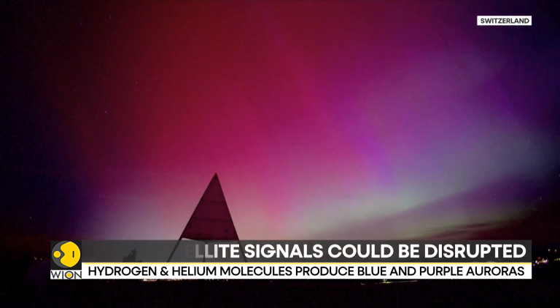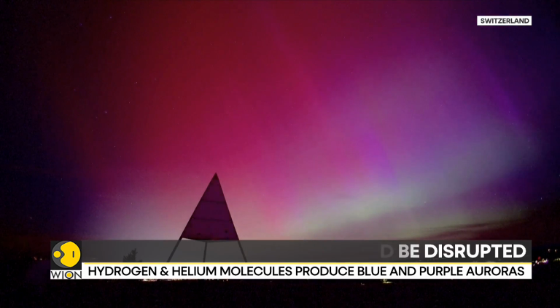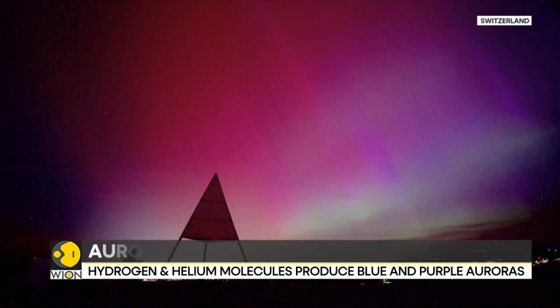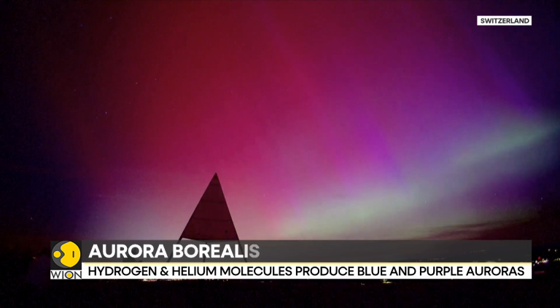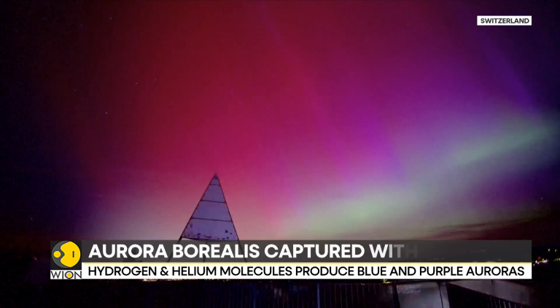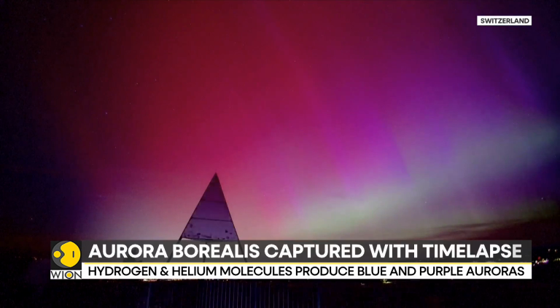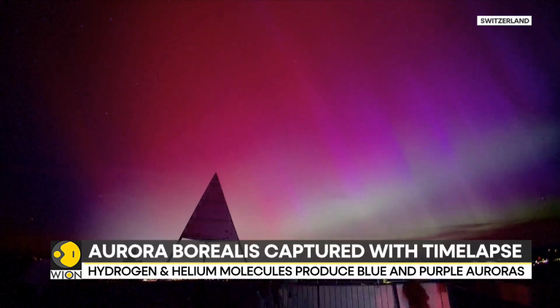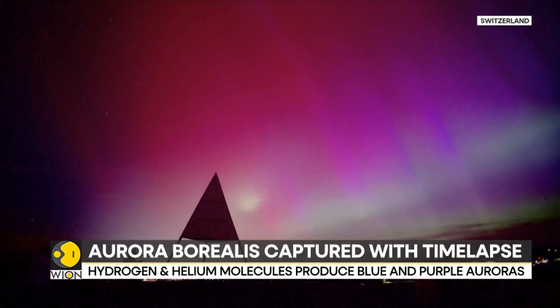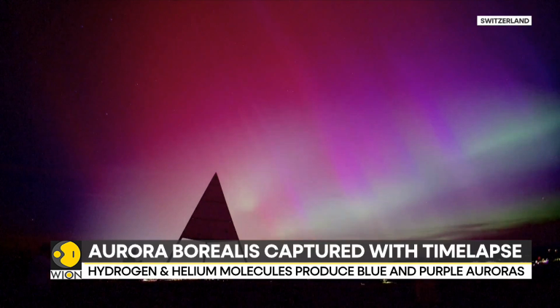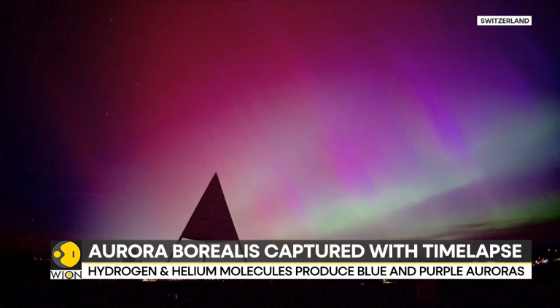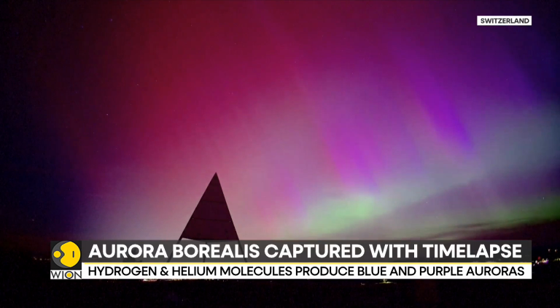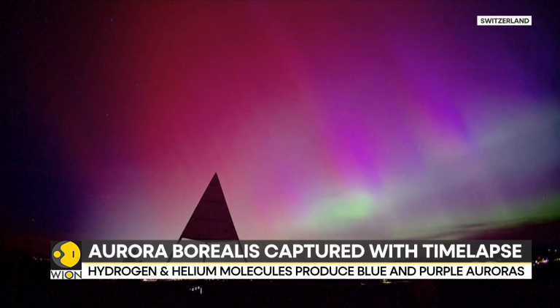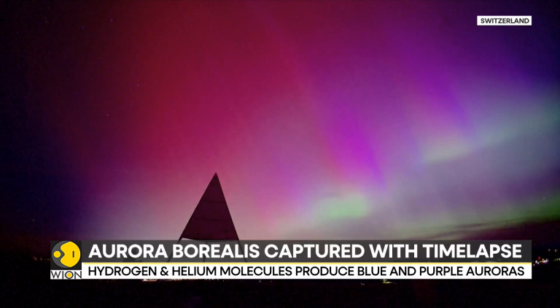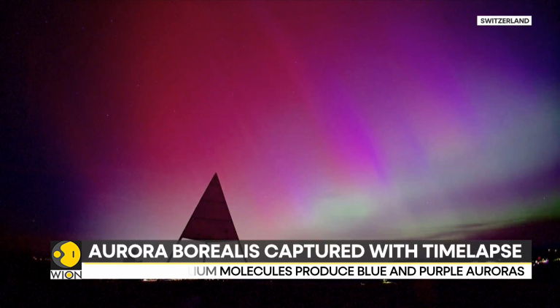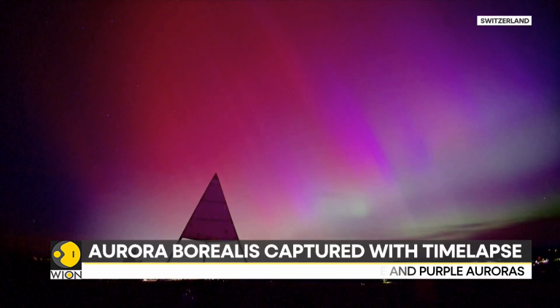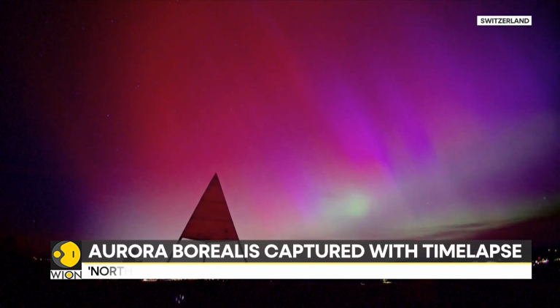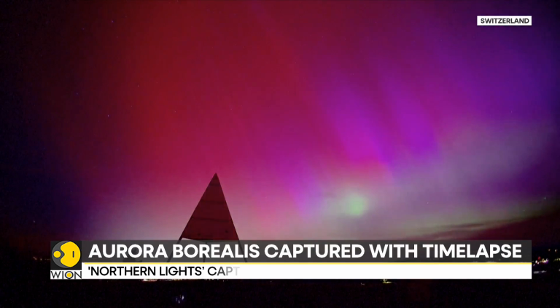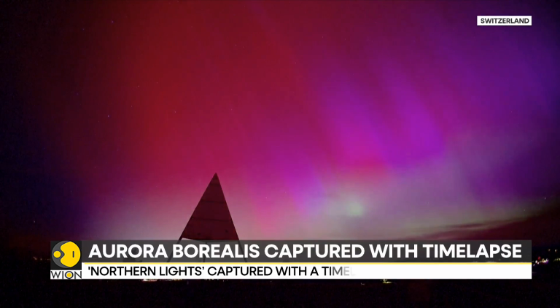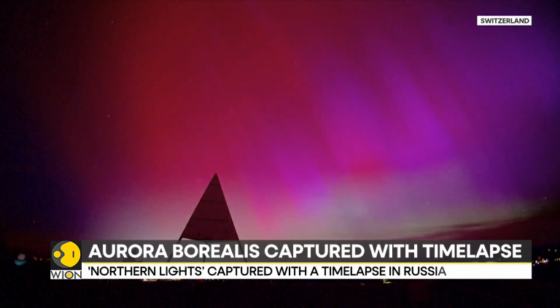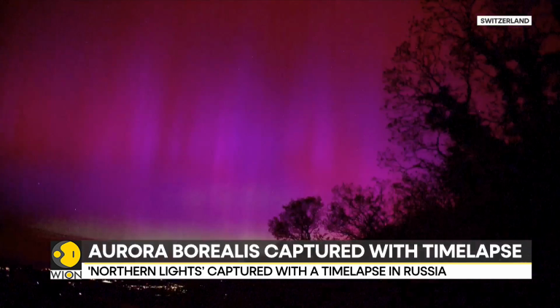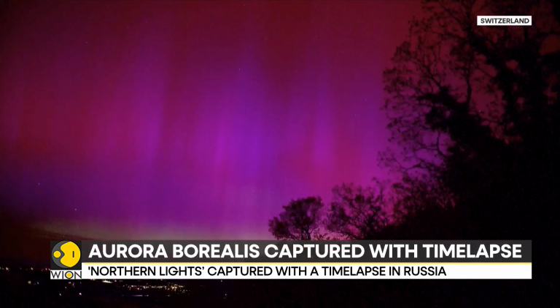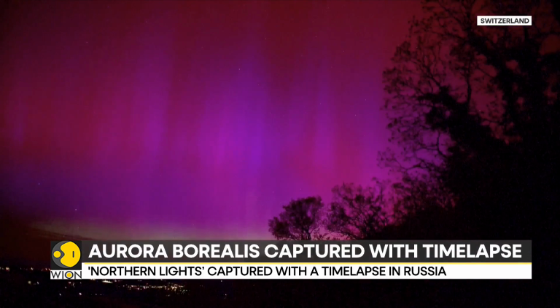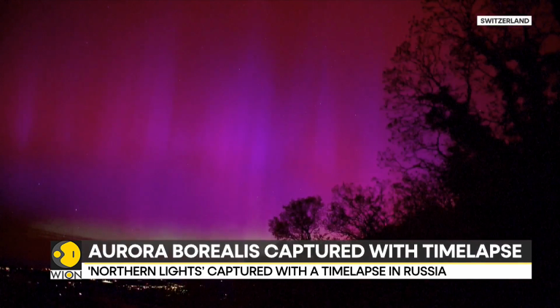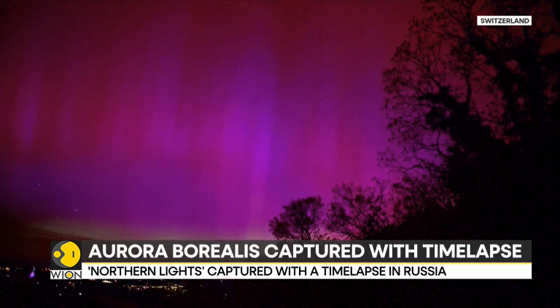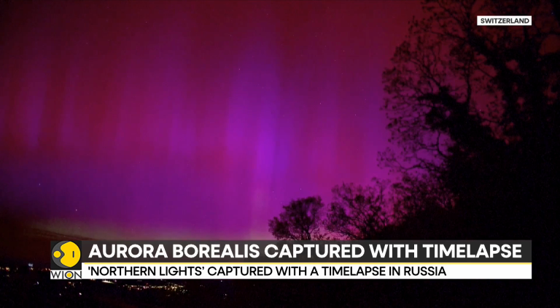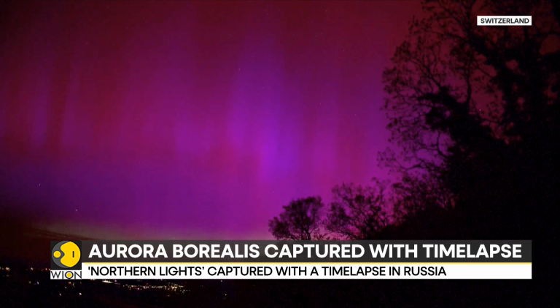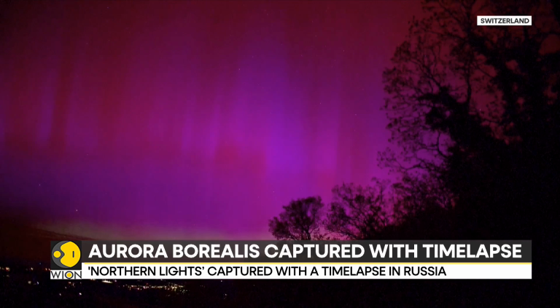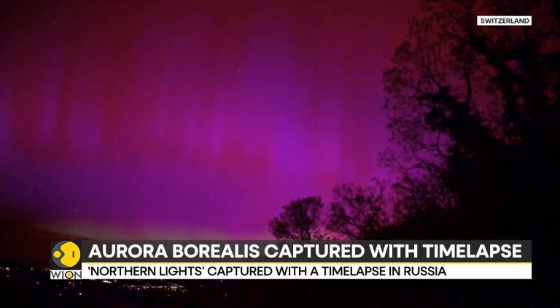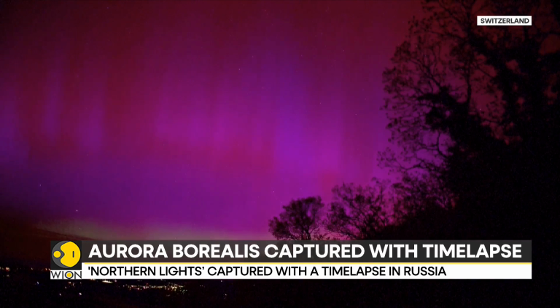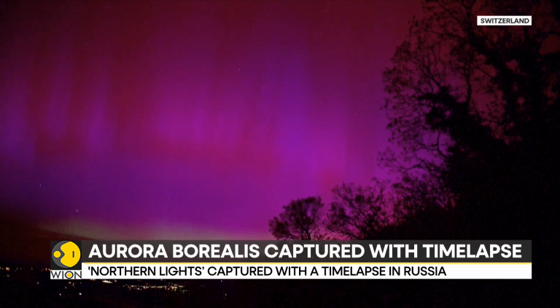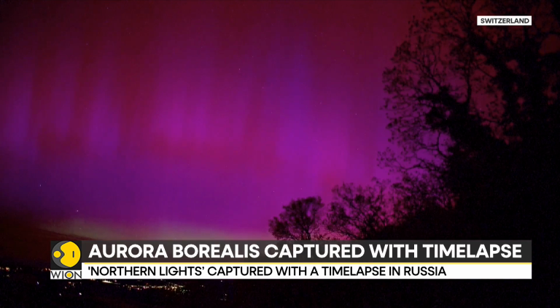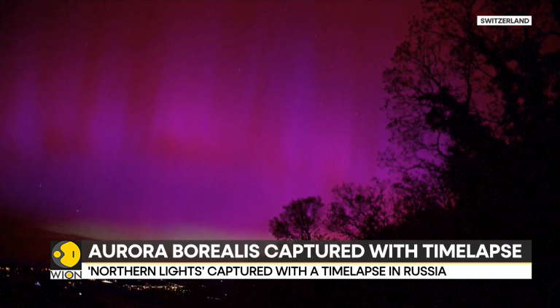While pink and red is produced by nitrogen molecules, hydrogen and helium molecules can produce blue and purple auroras.